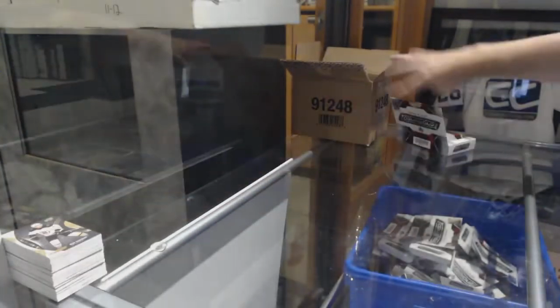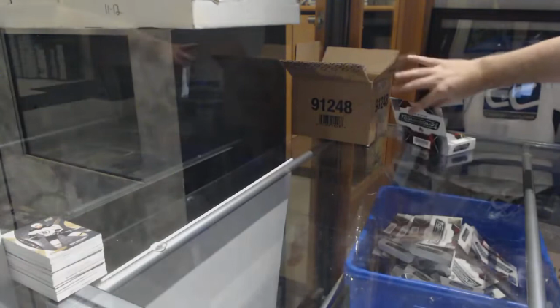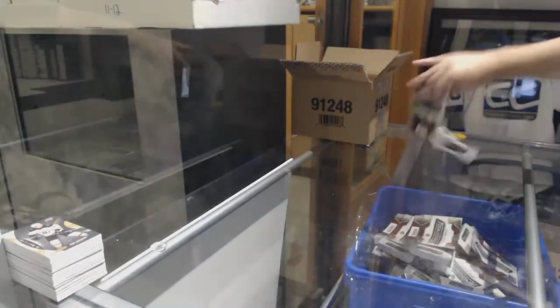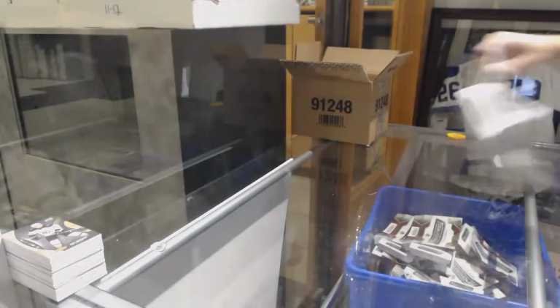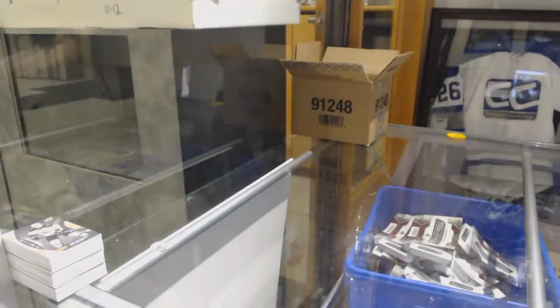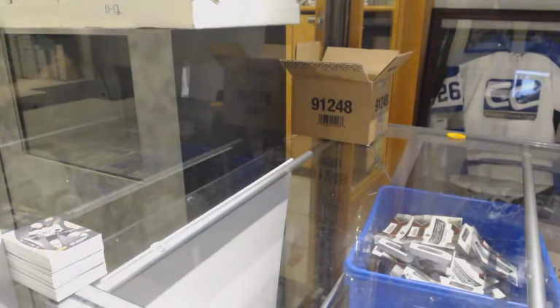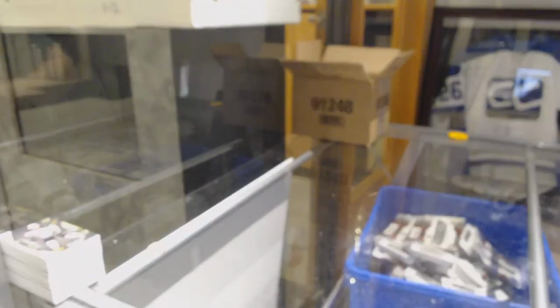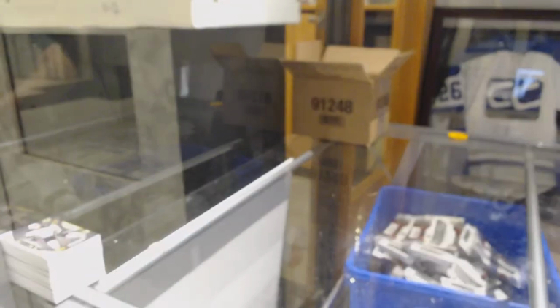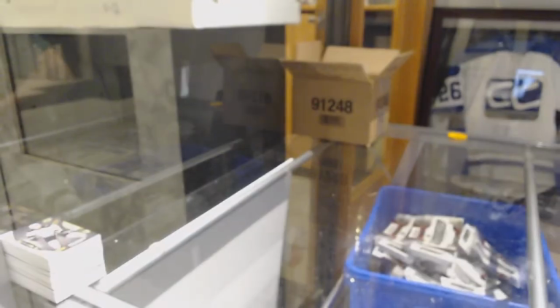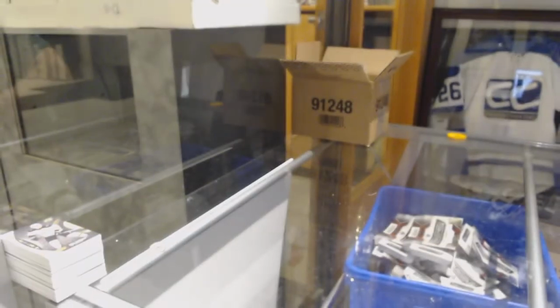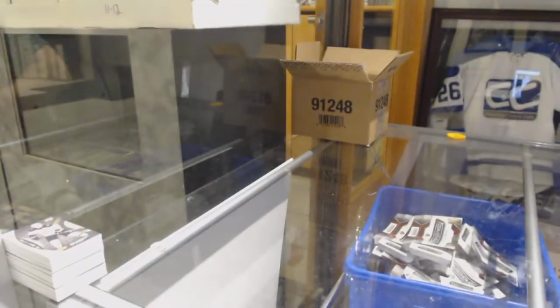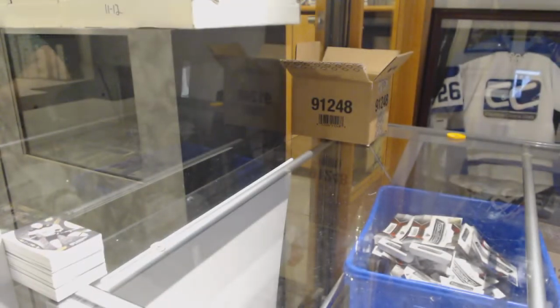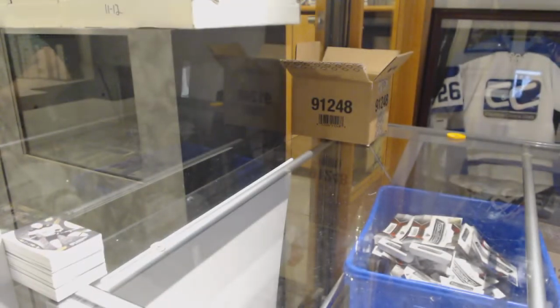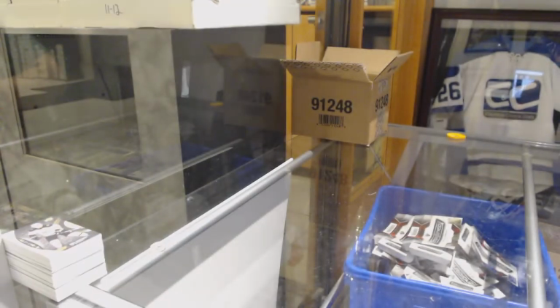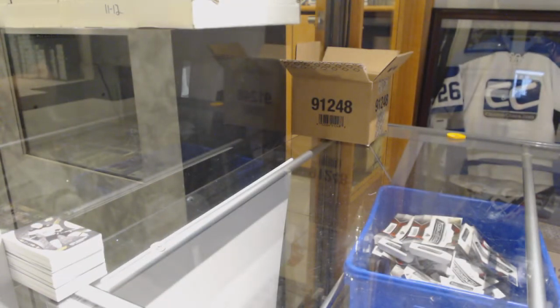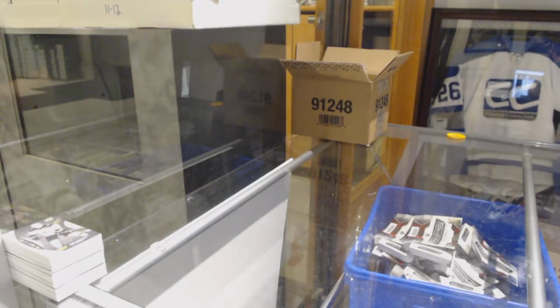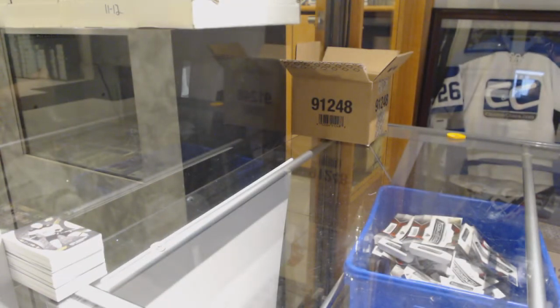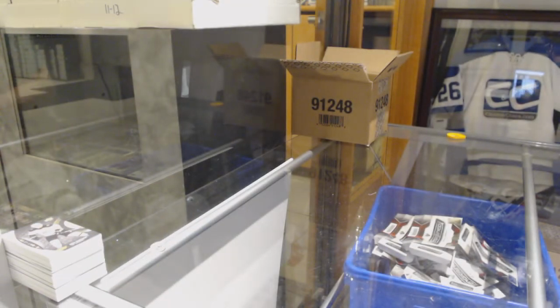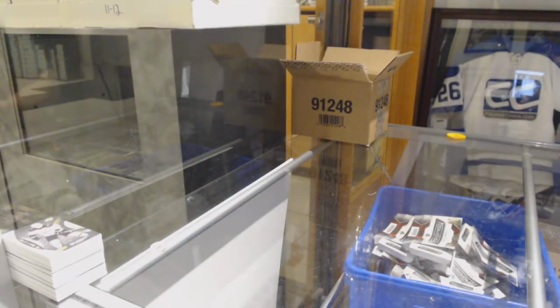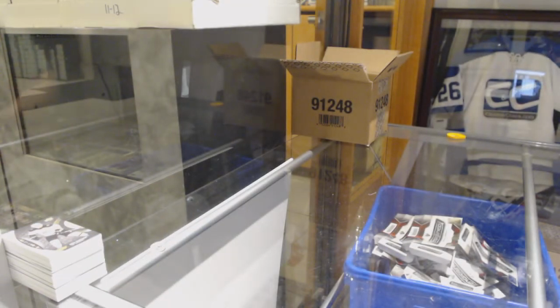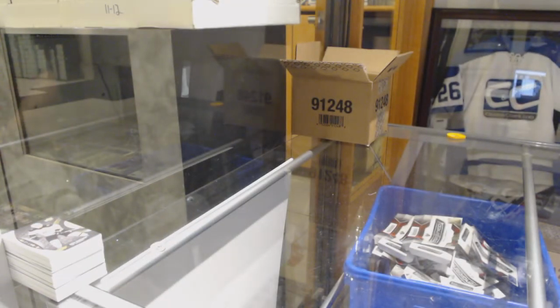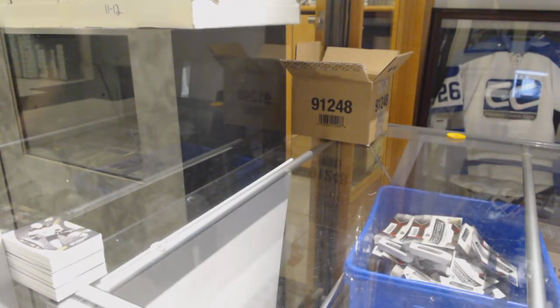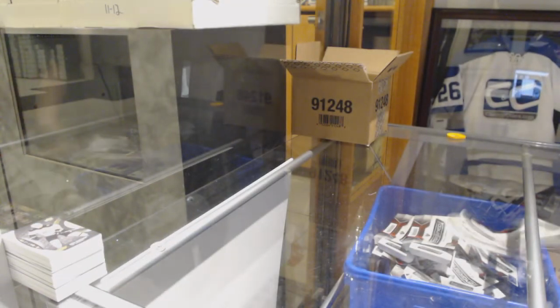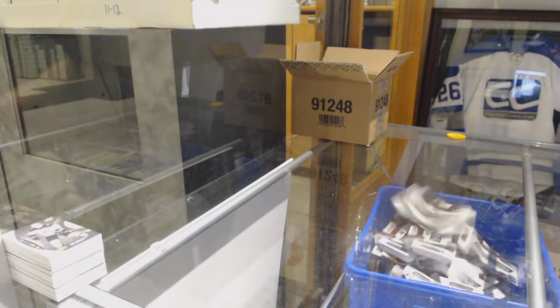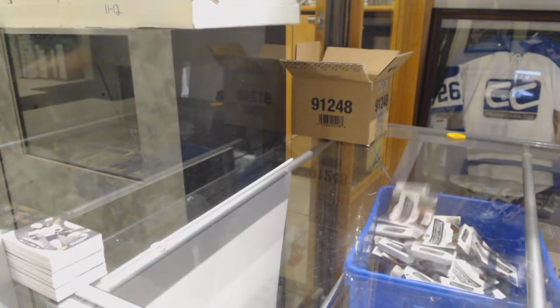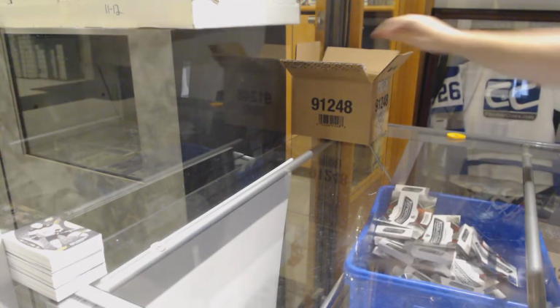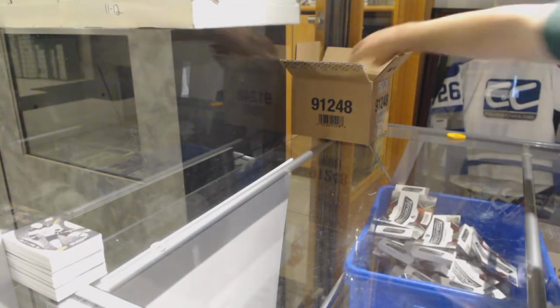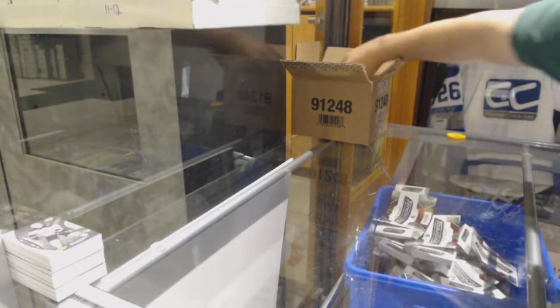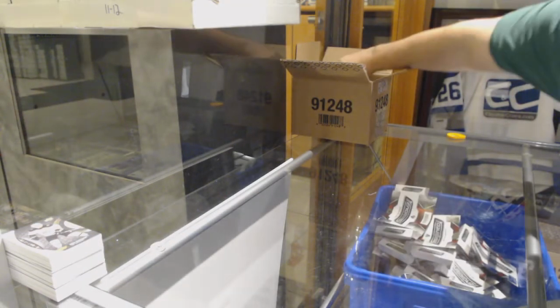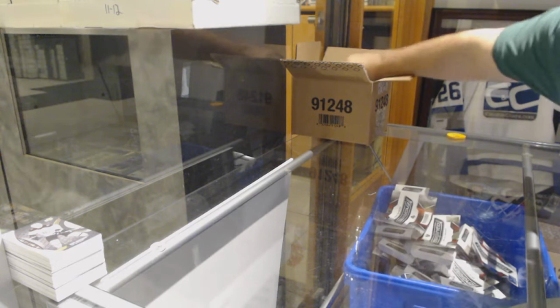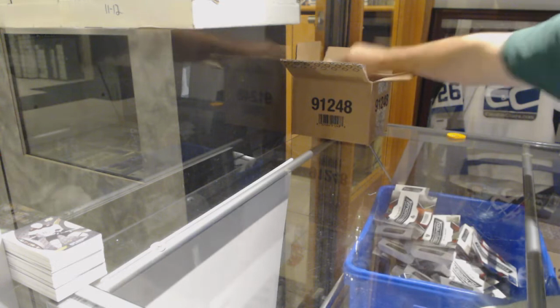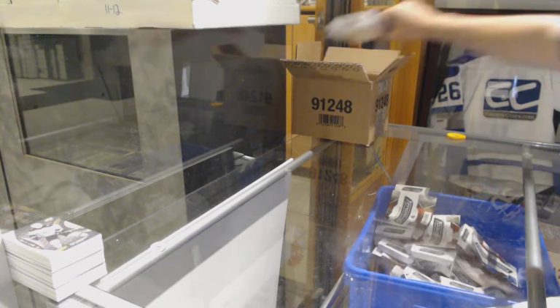I bet you somewhere, somebody is saying why is there only one color for the vintage?